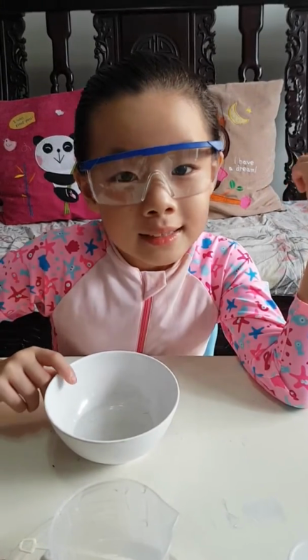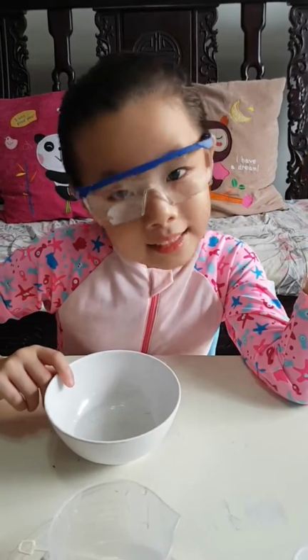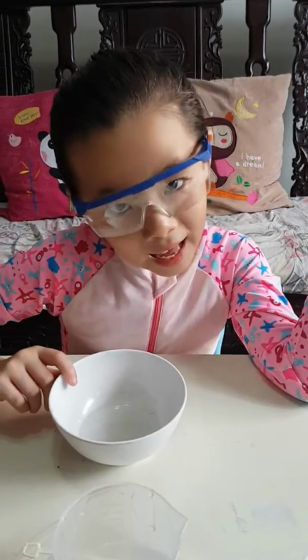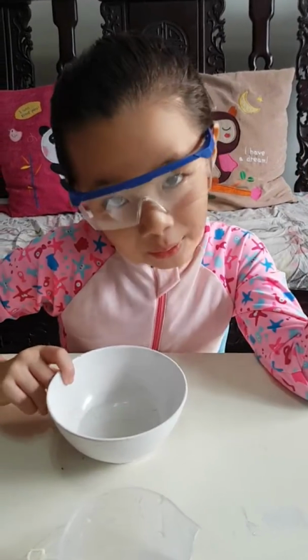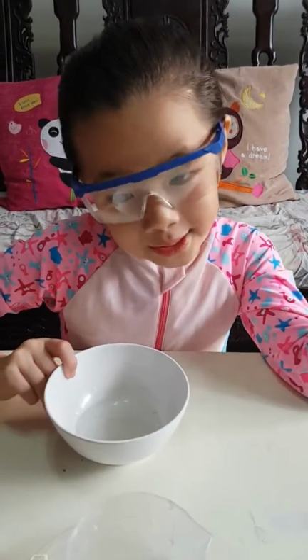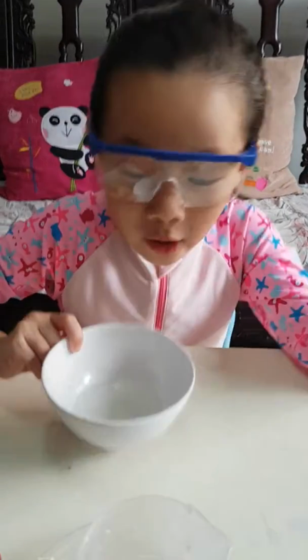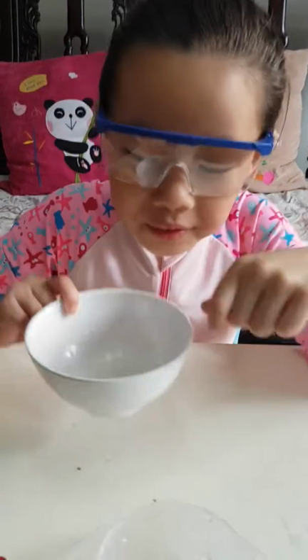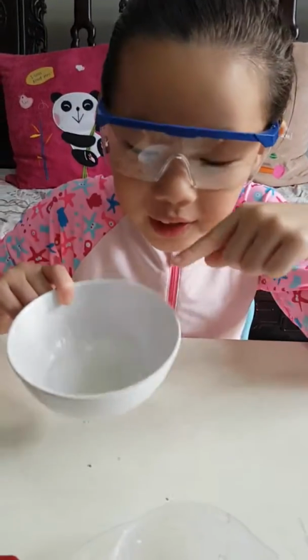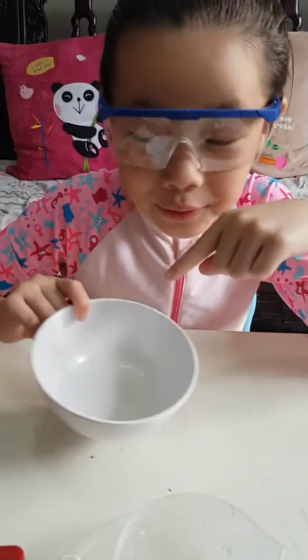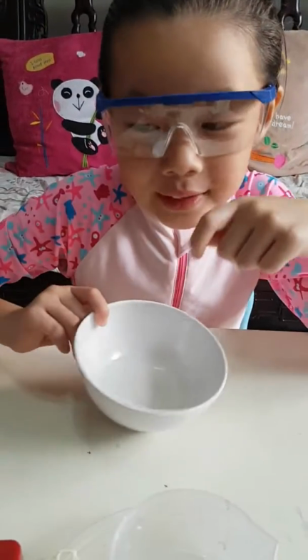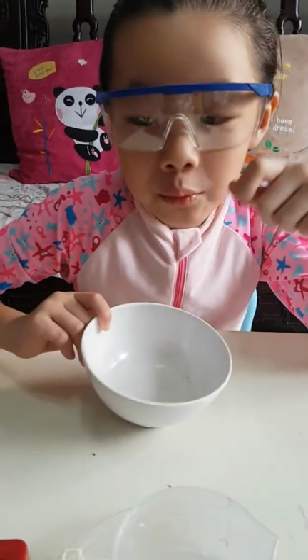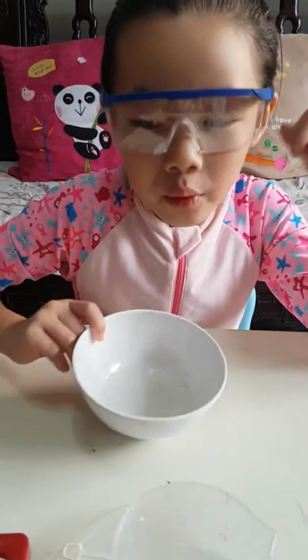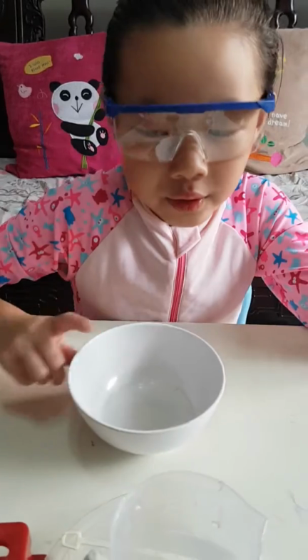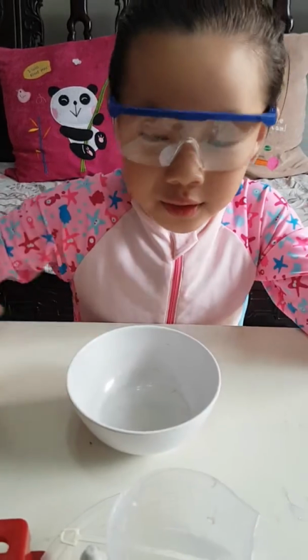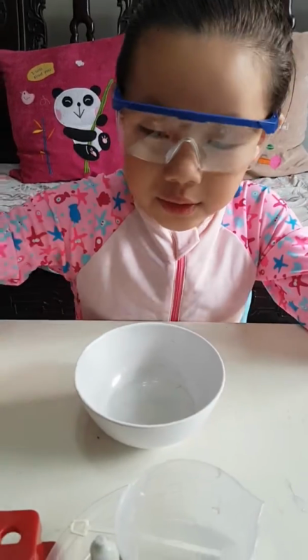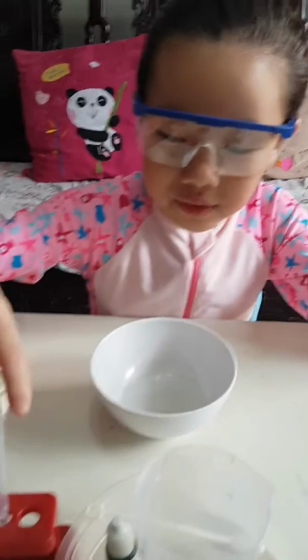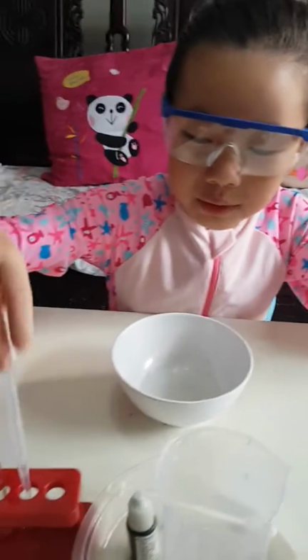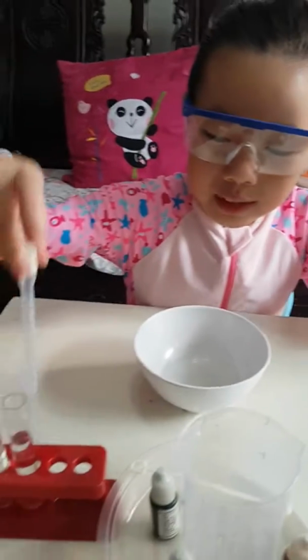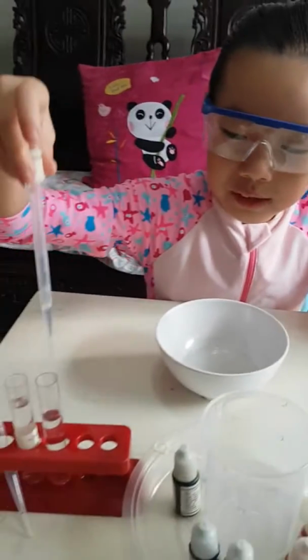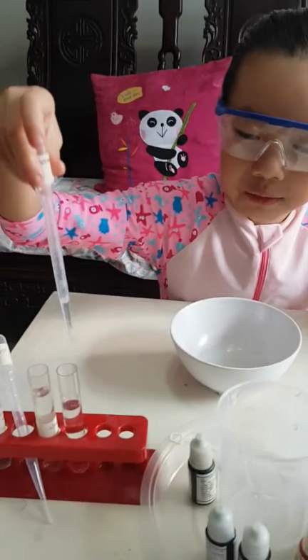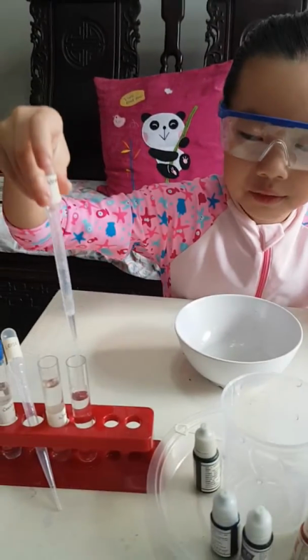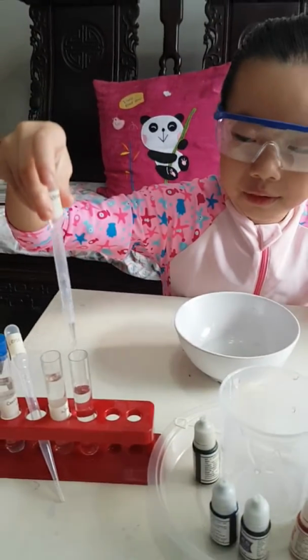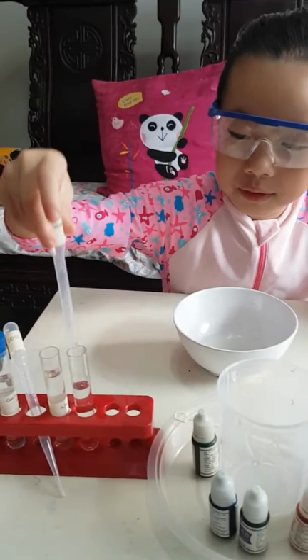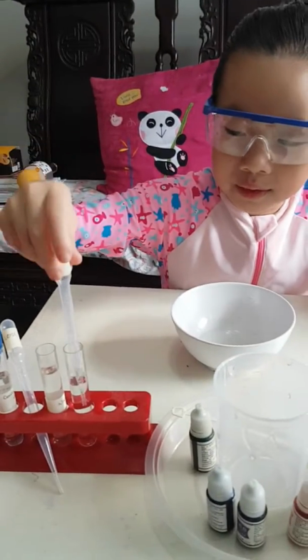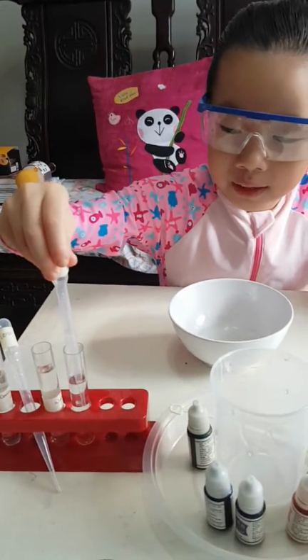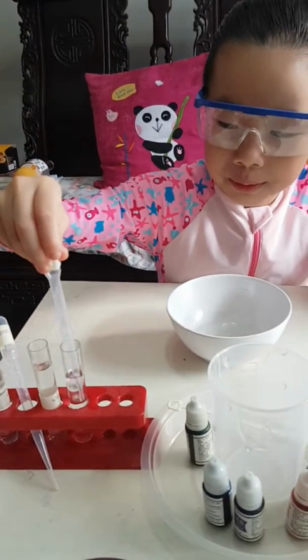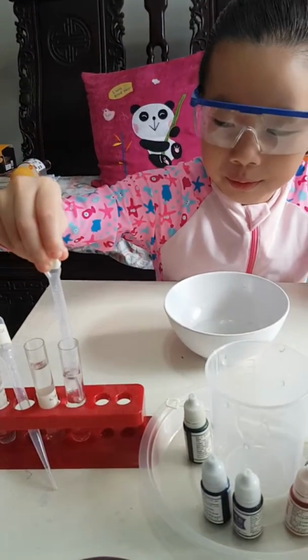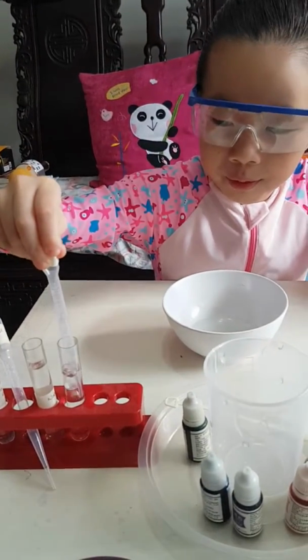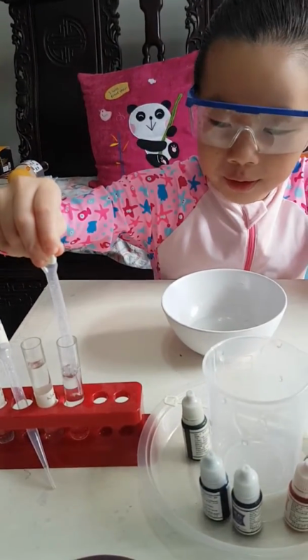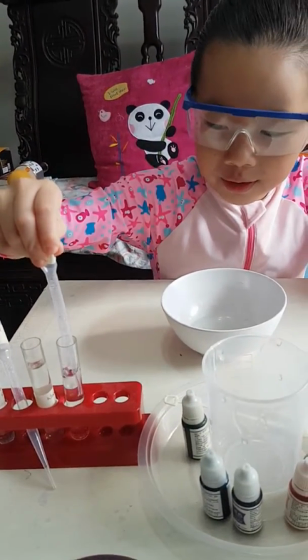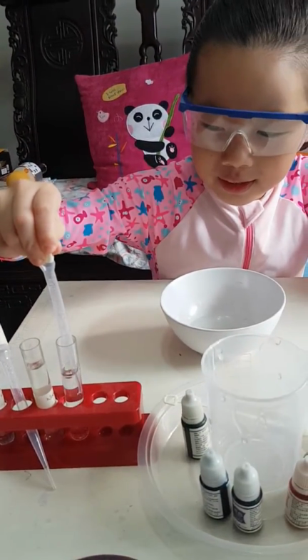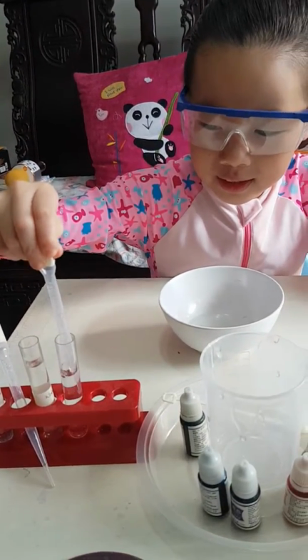Now all the glue is in. So first we need to put water inside.